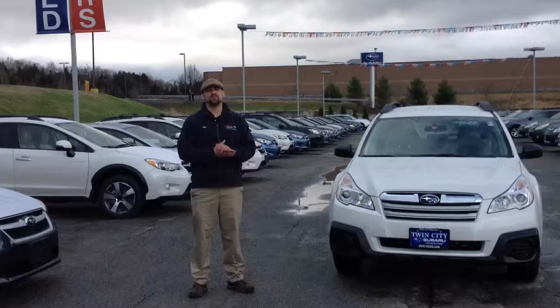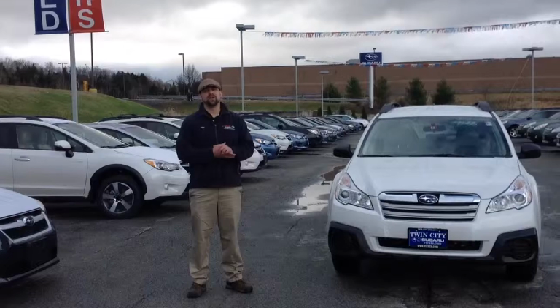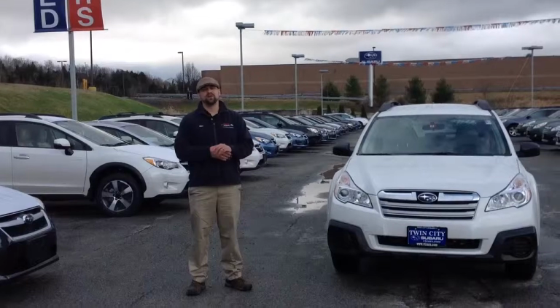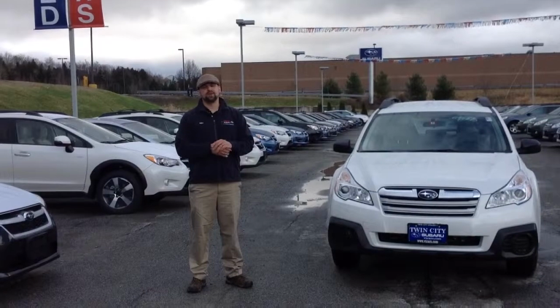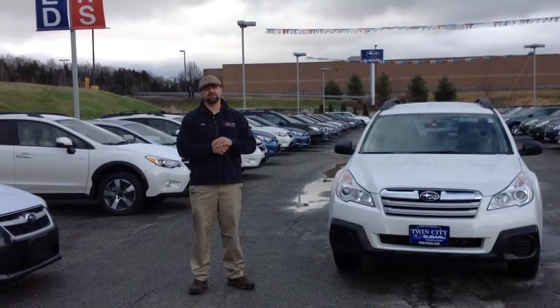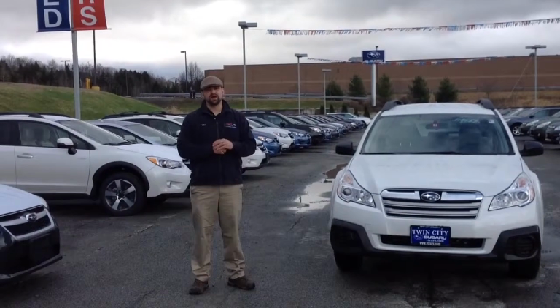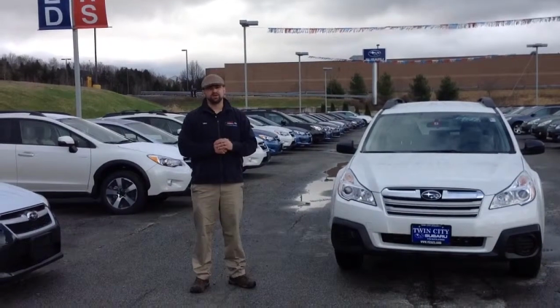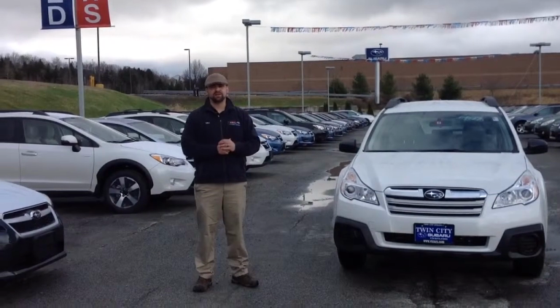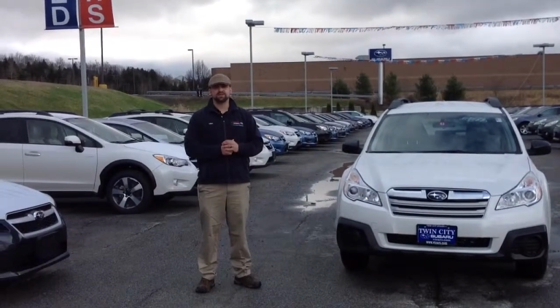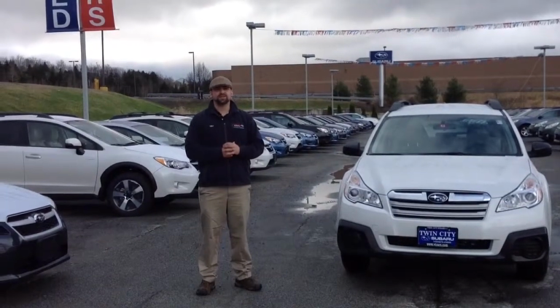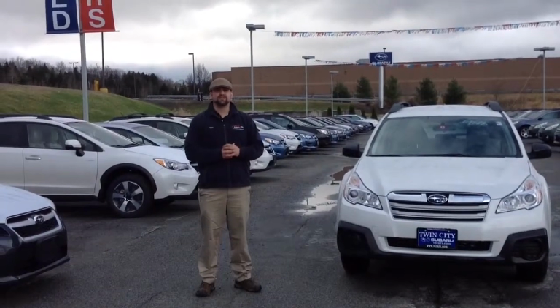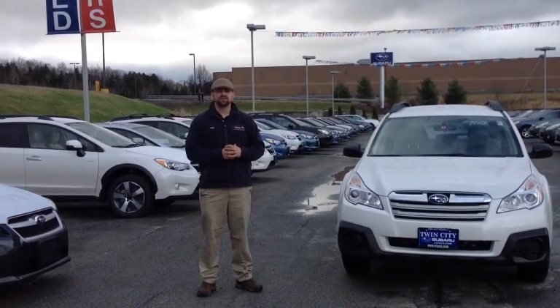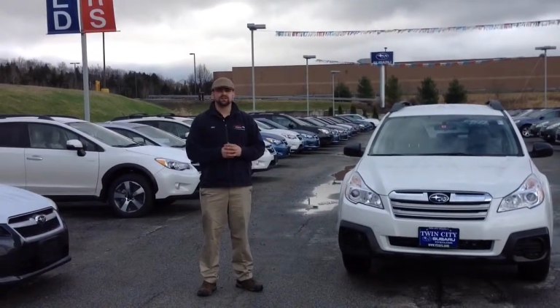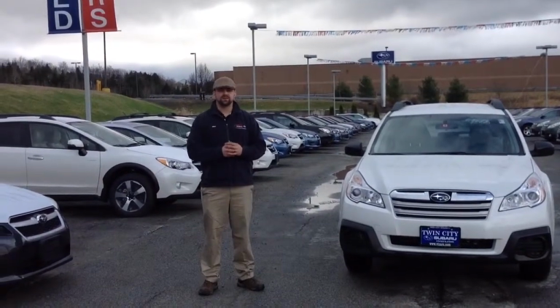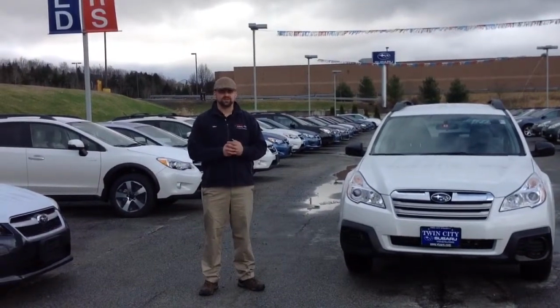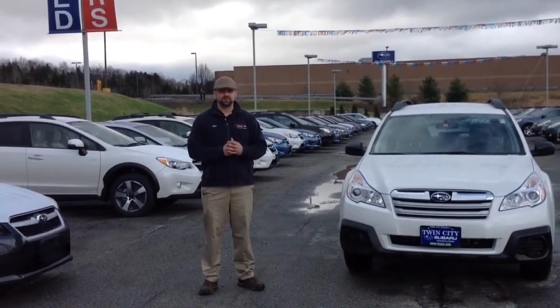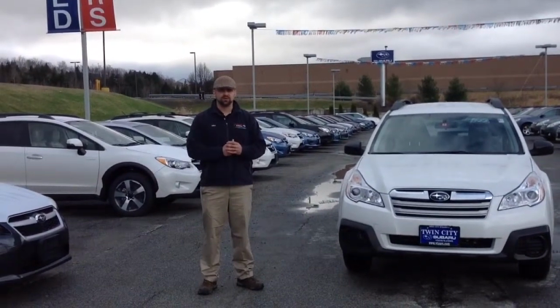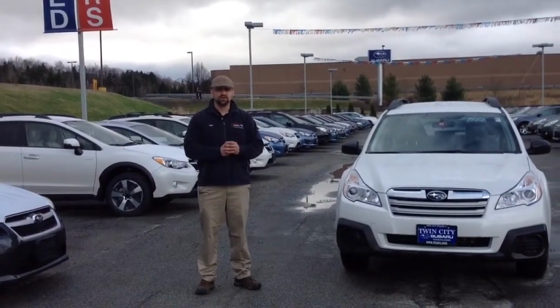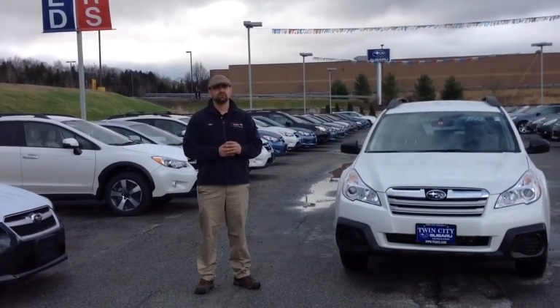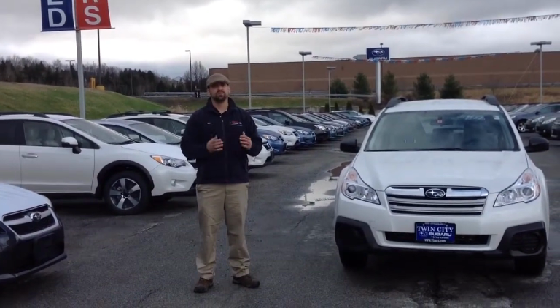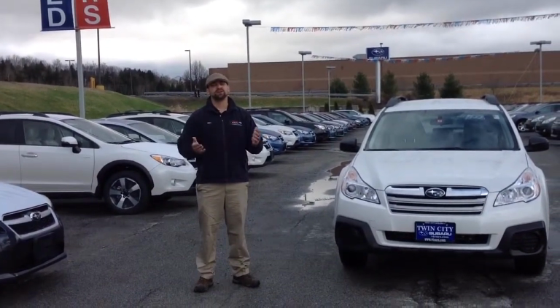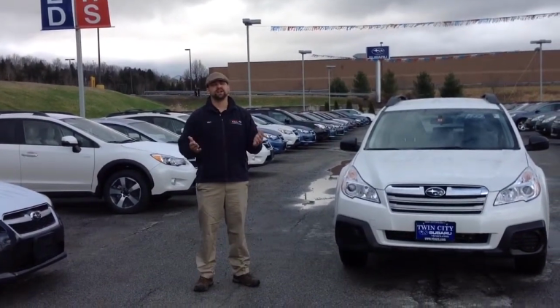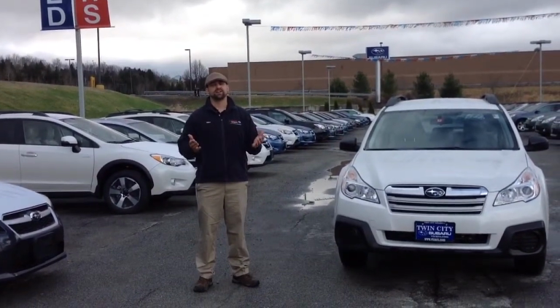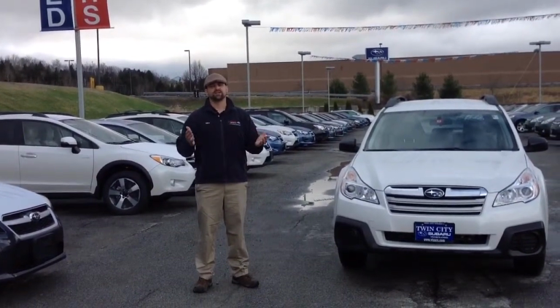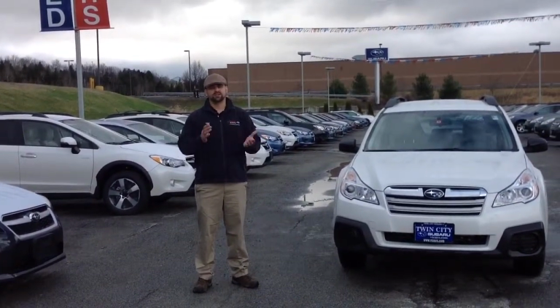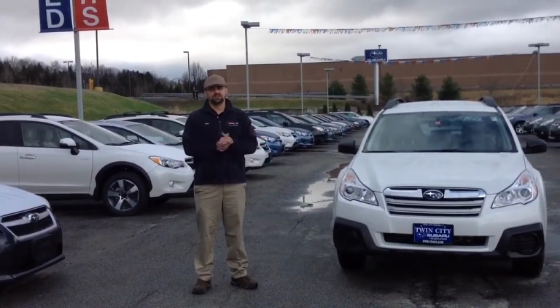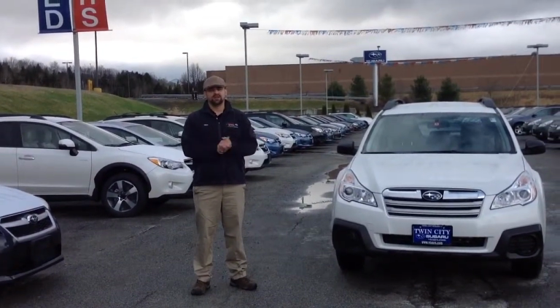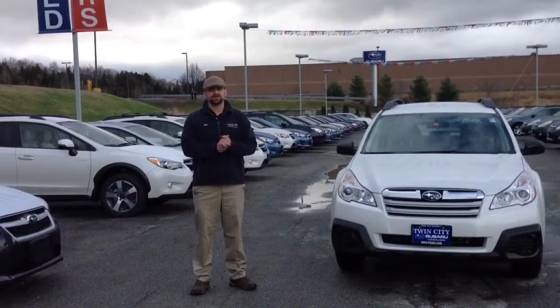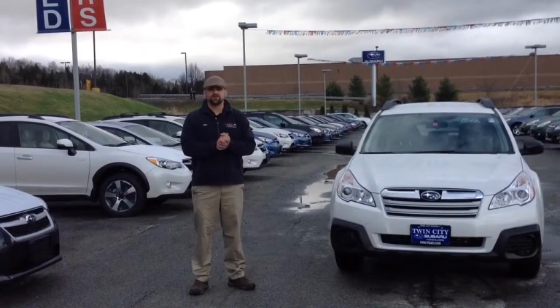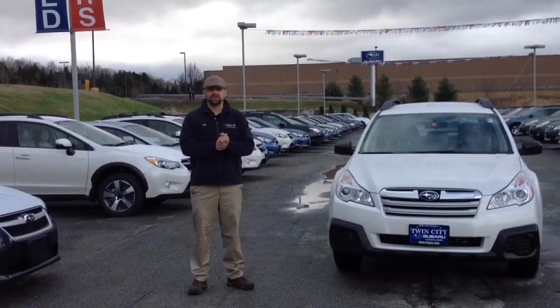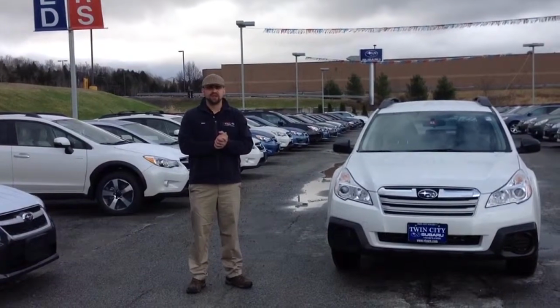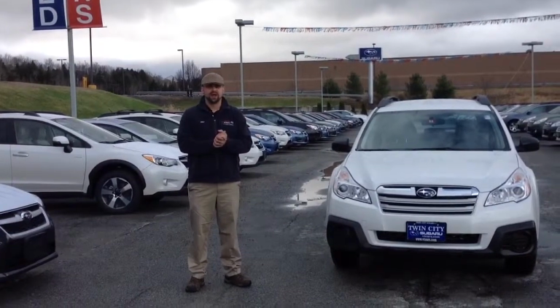Good morning, Kelly. My name is Mike Rivett. I'm a sales consultant here at Twin City Subaru. We're very excited that you're interested in the 2014 Outback.